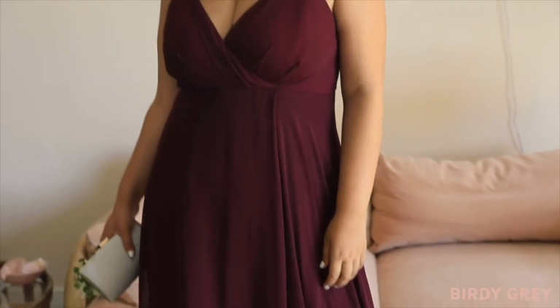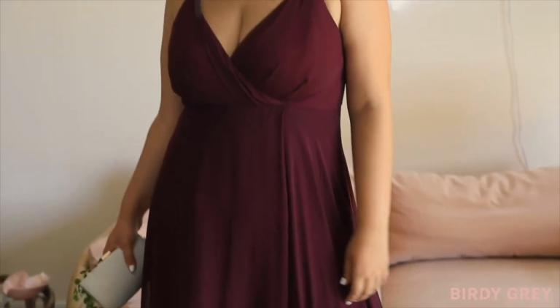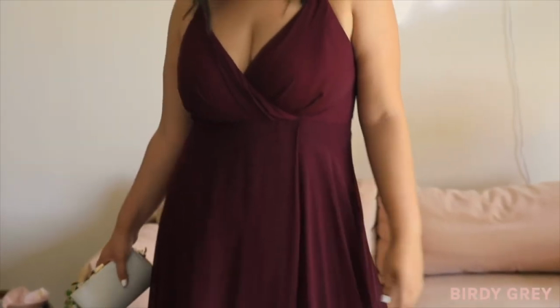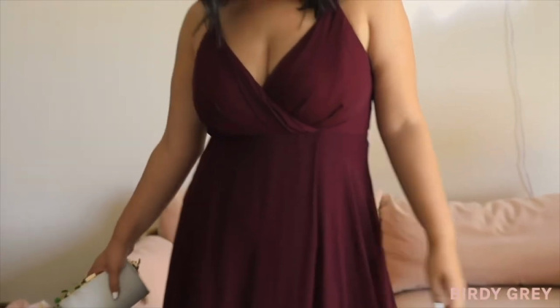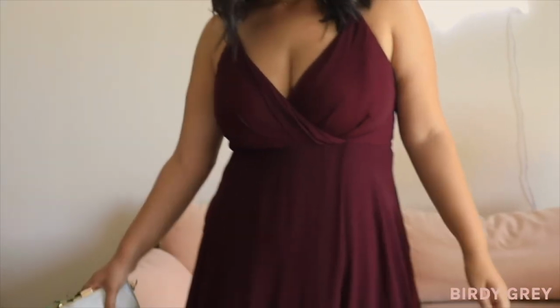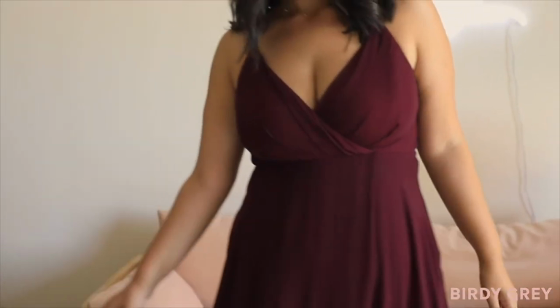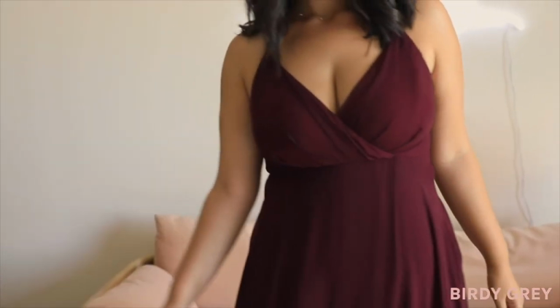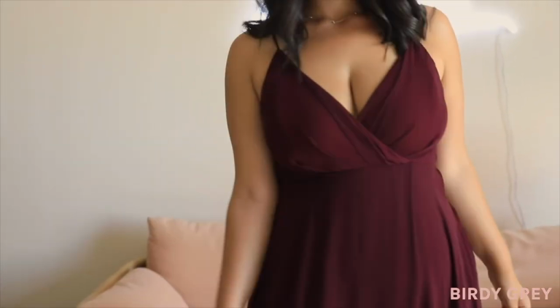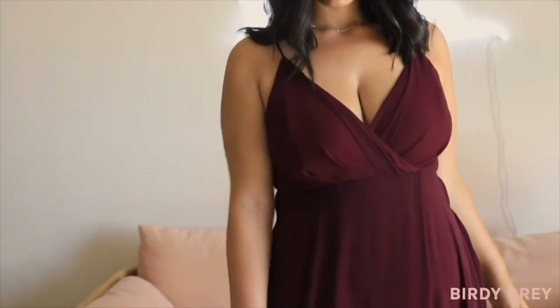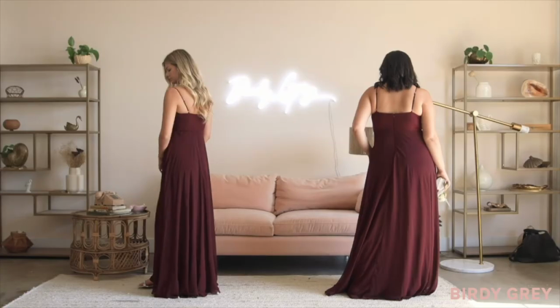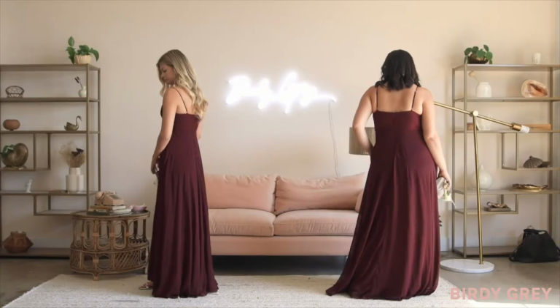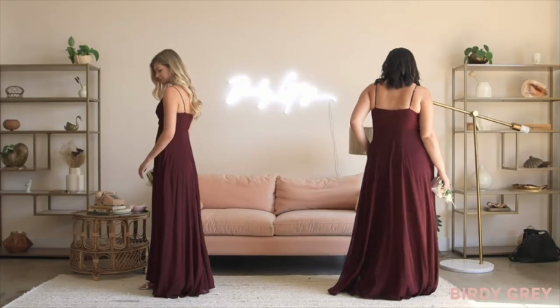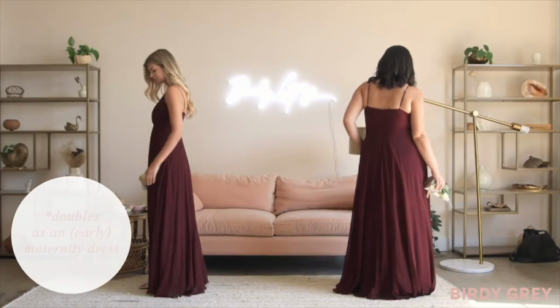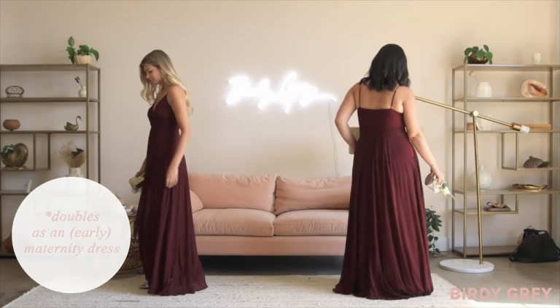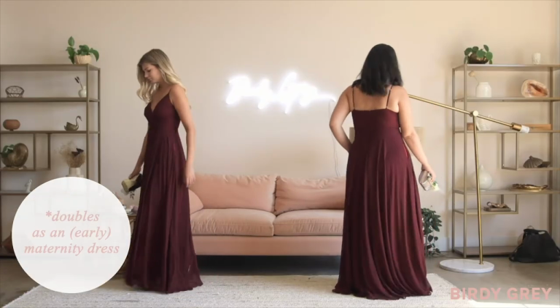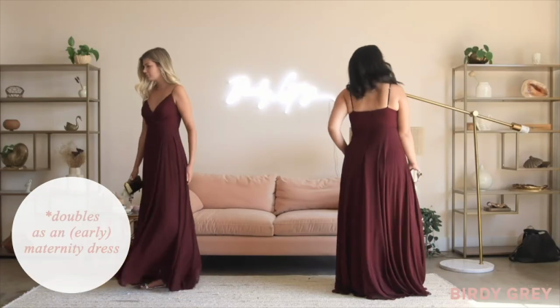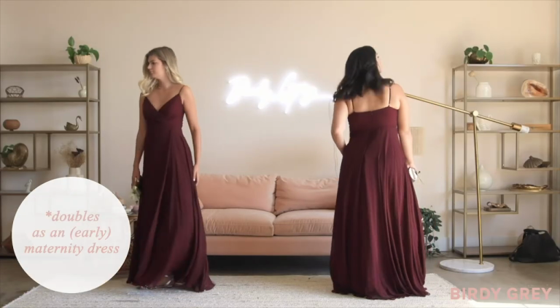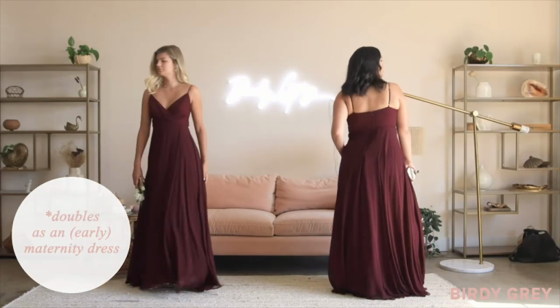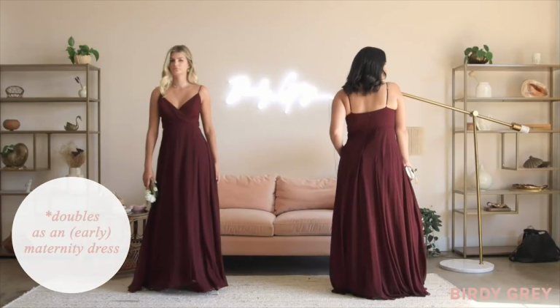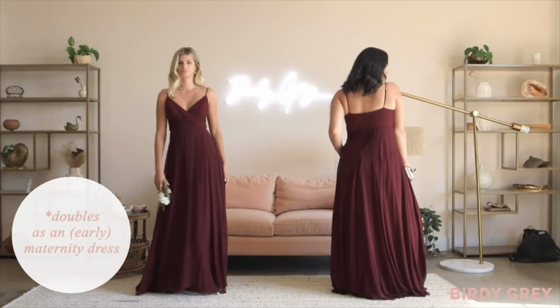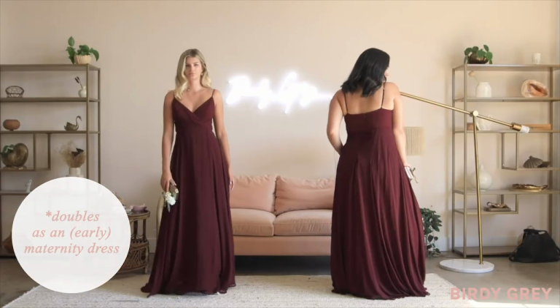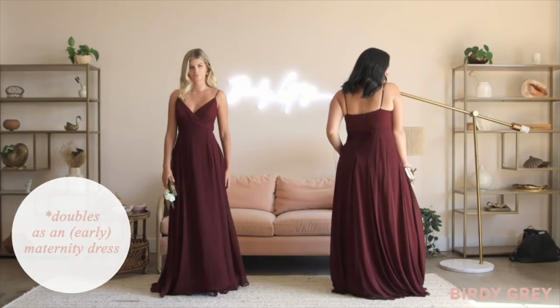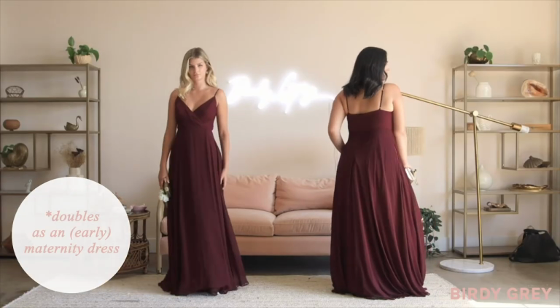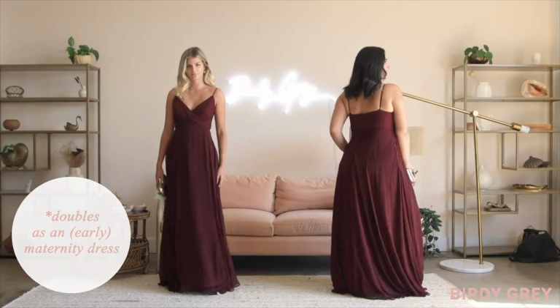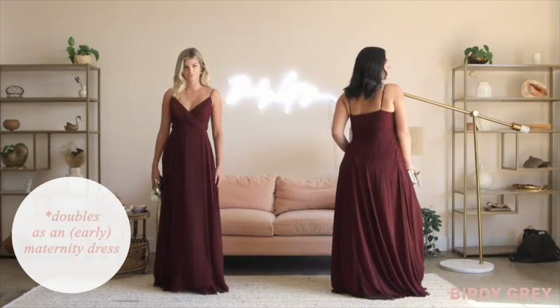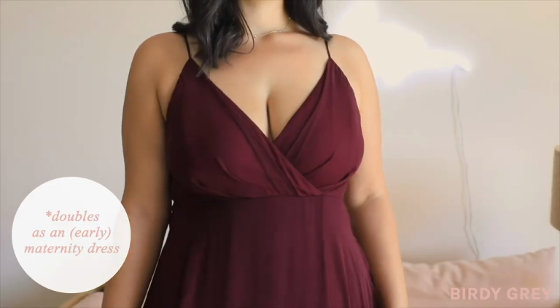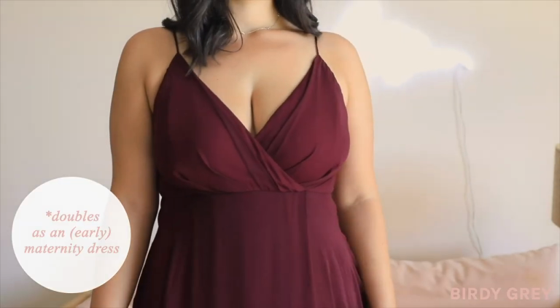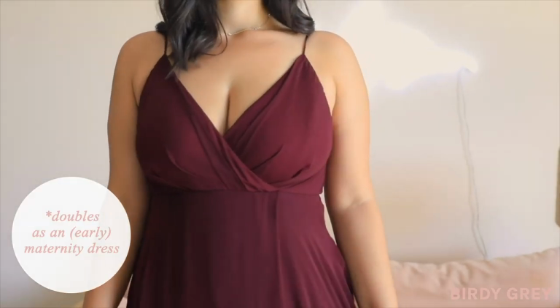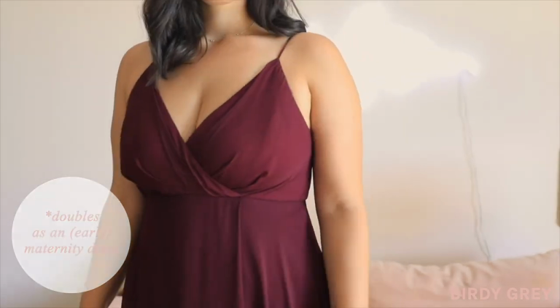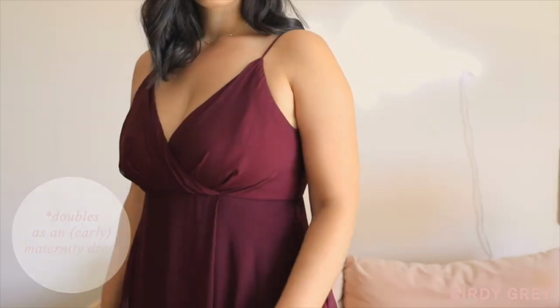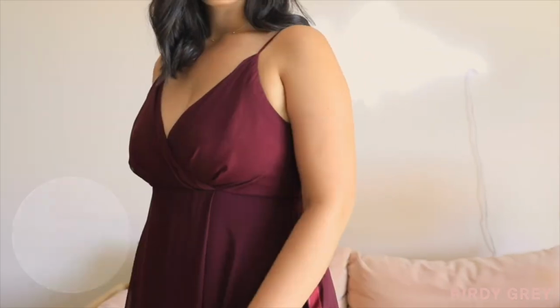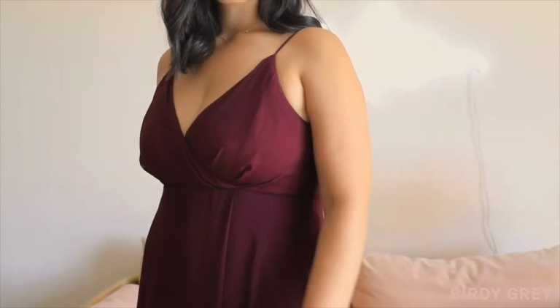Oh, and thanks to the raised empire waist, Kaya doubles as an early maternity dress in case you want to show off a cute baby bump.